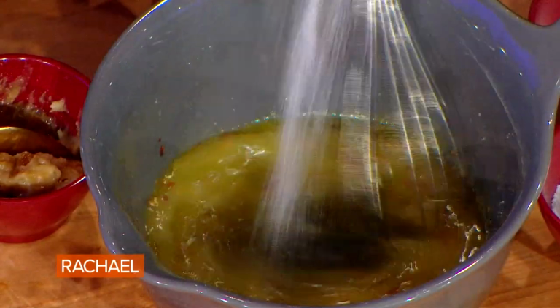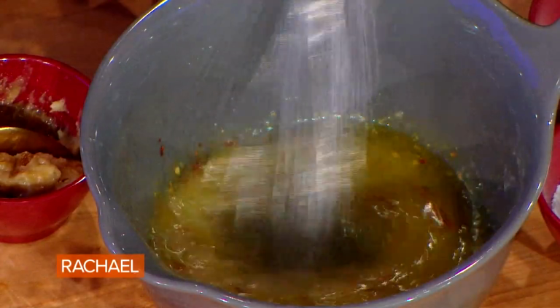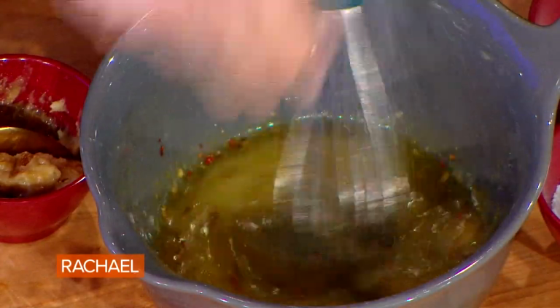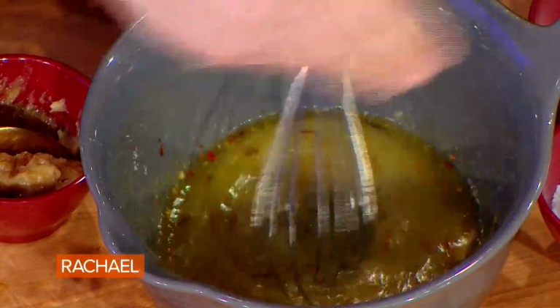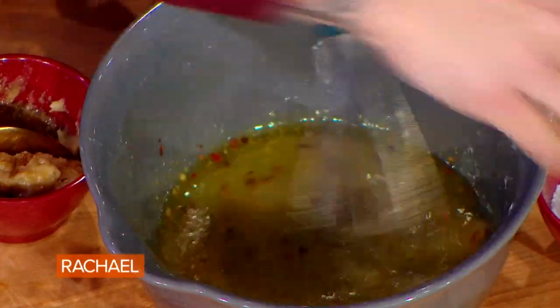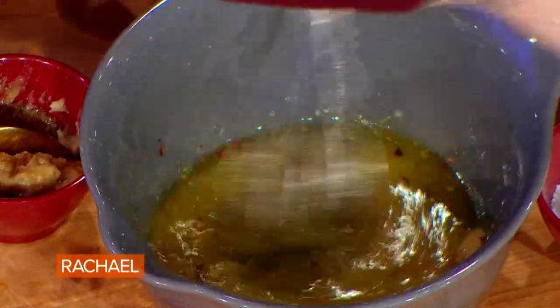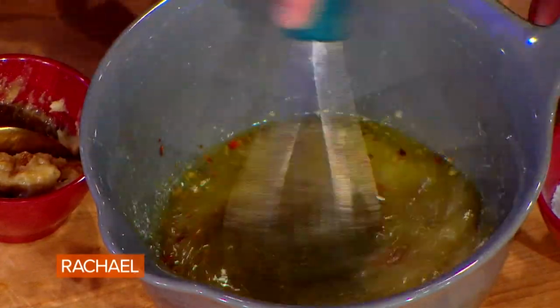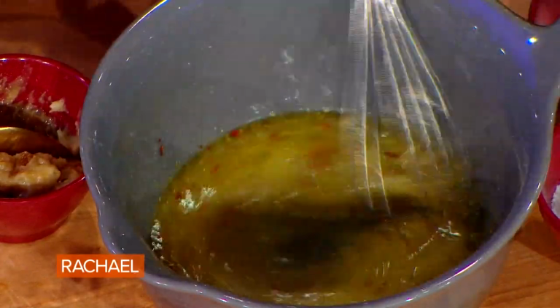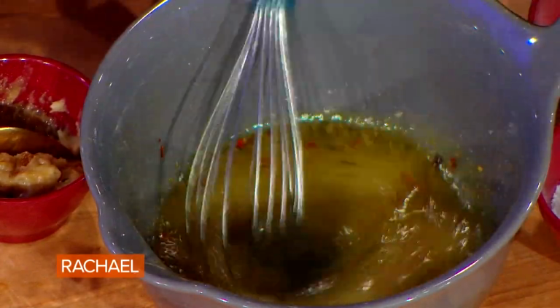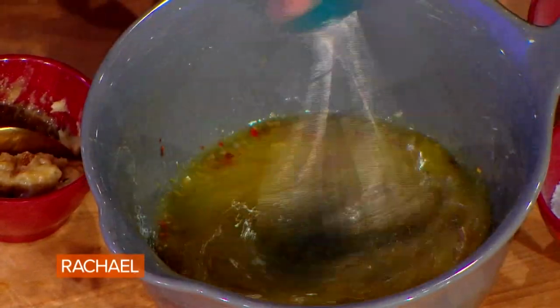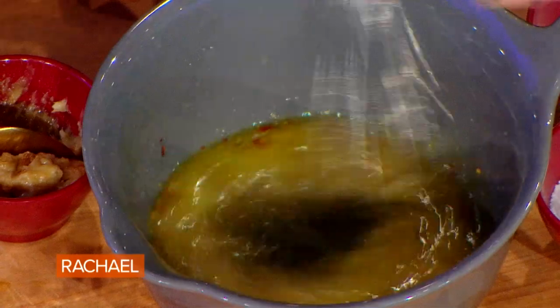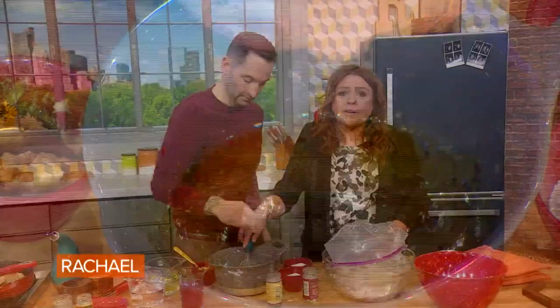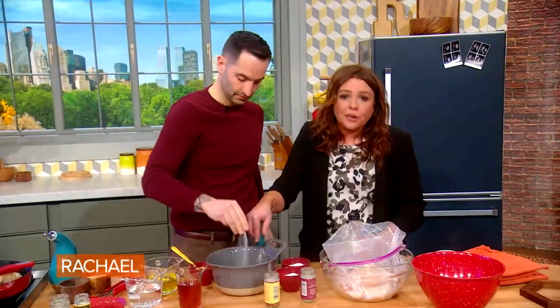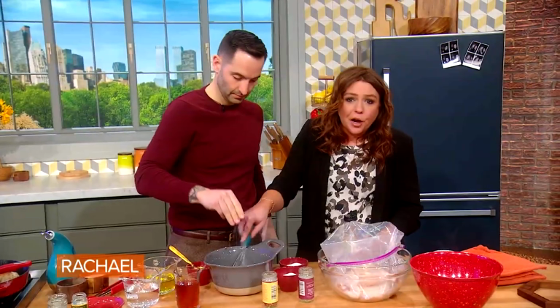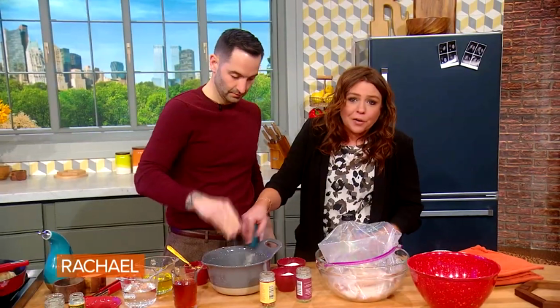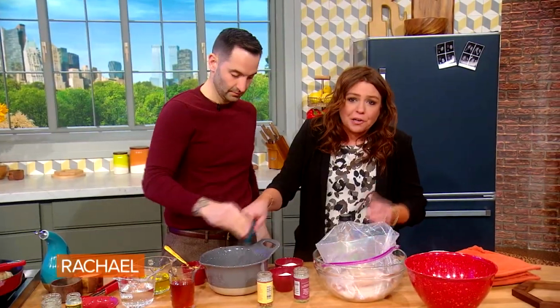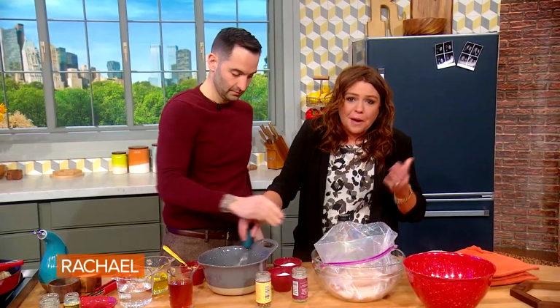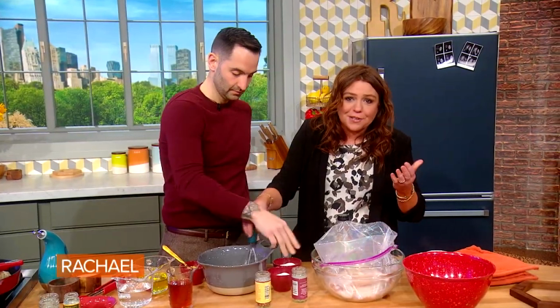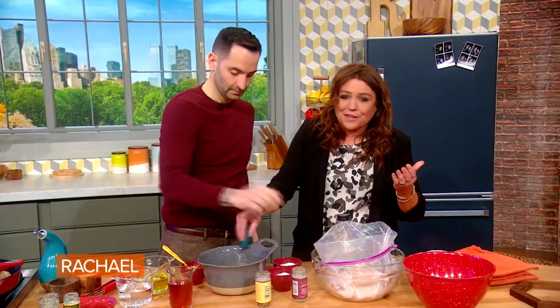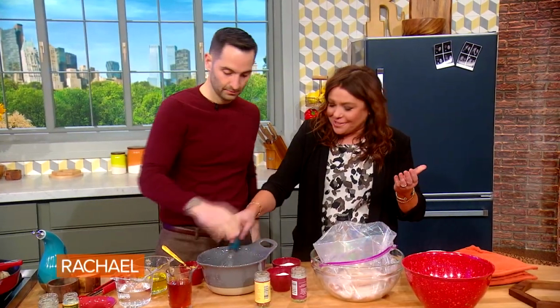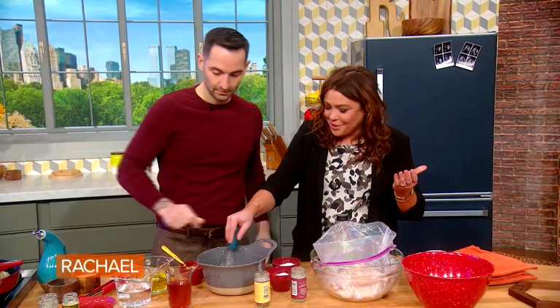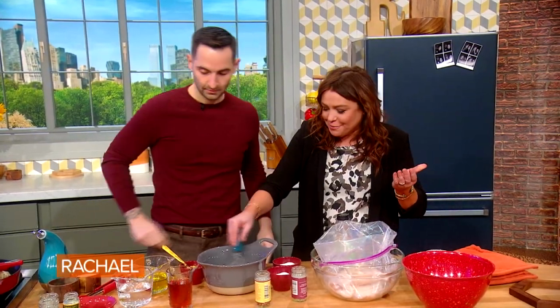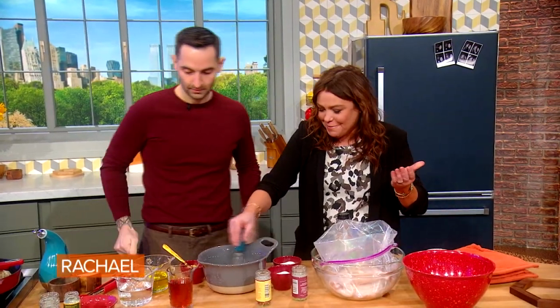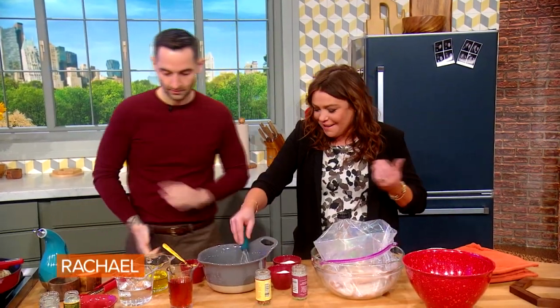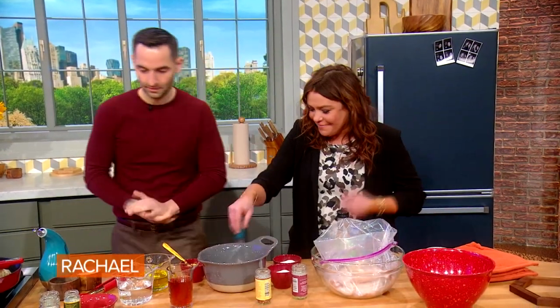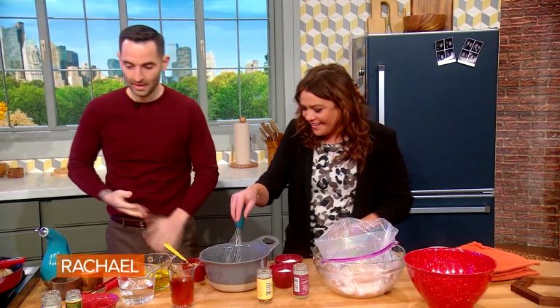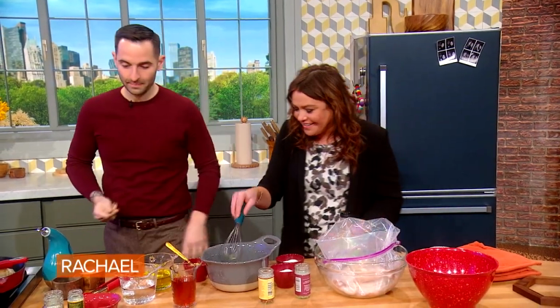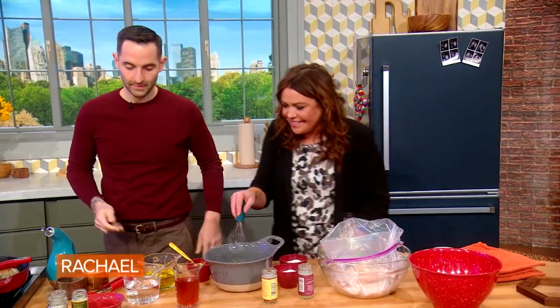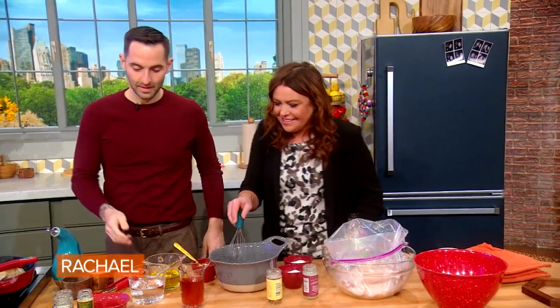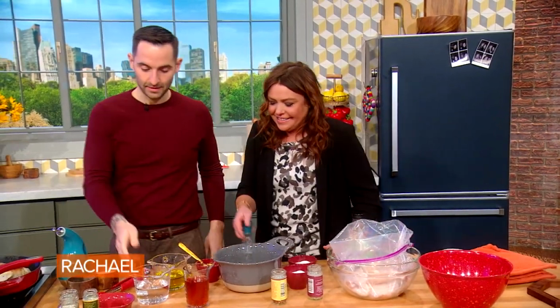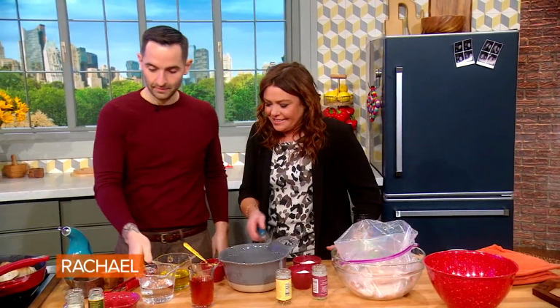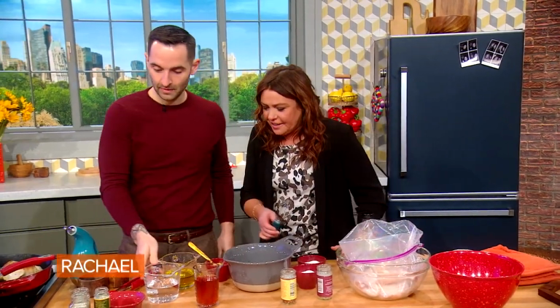Basically everything that's in here you probably already own in your pantry, so just whip it up. Done.